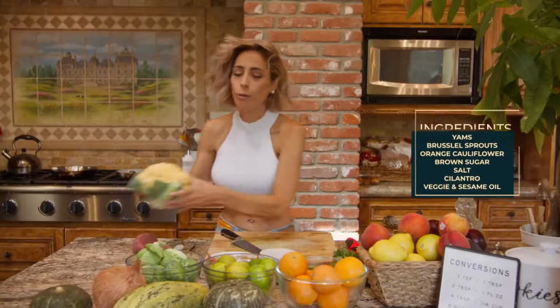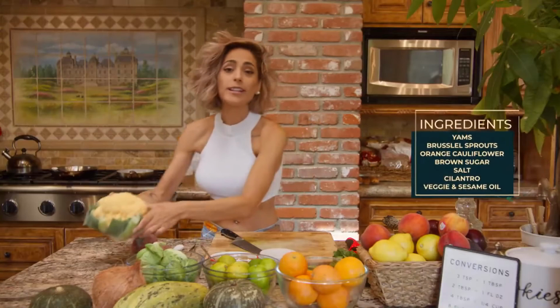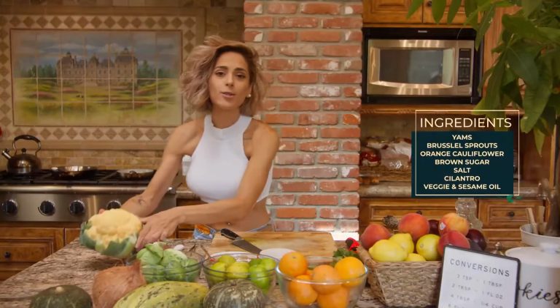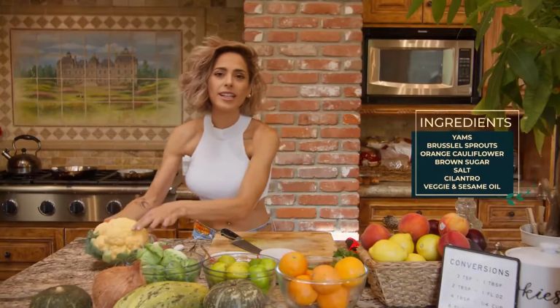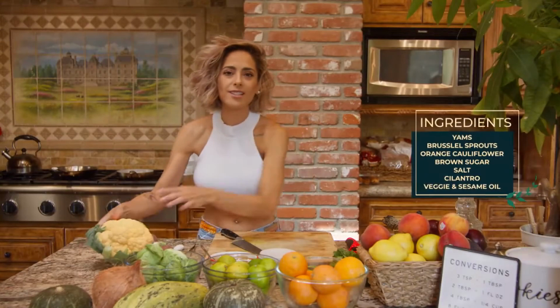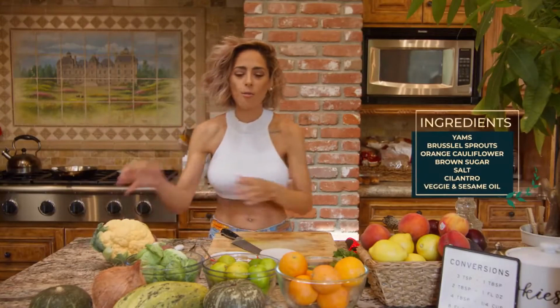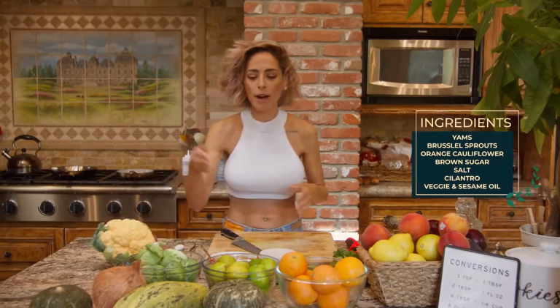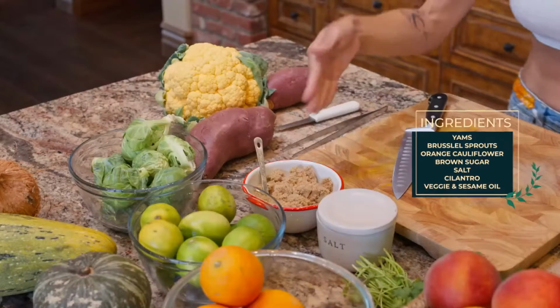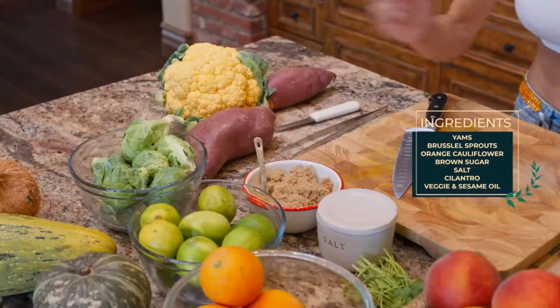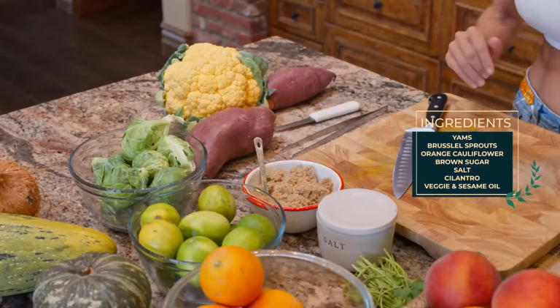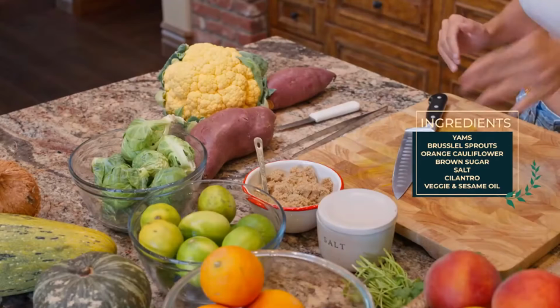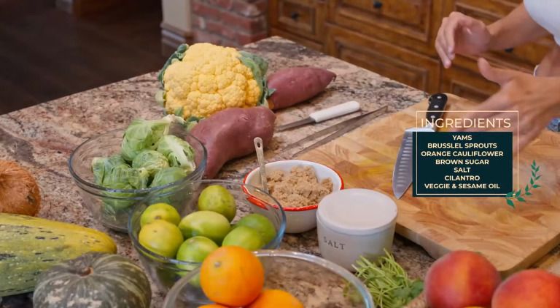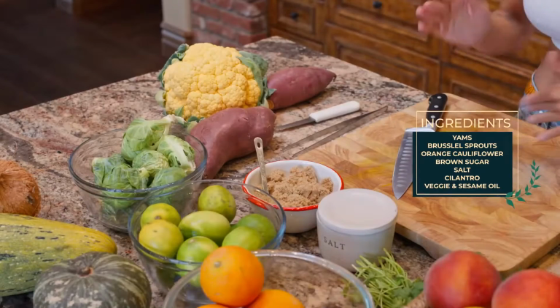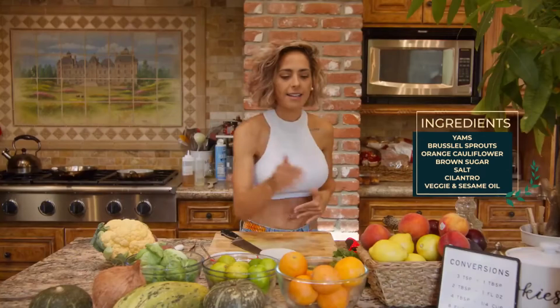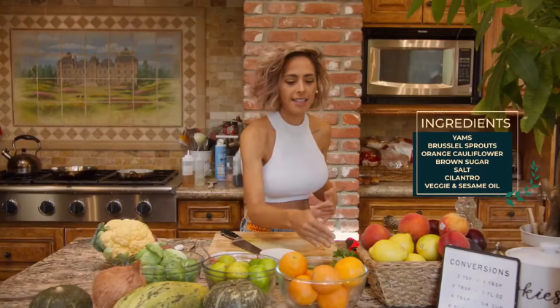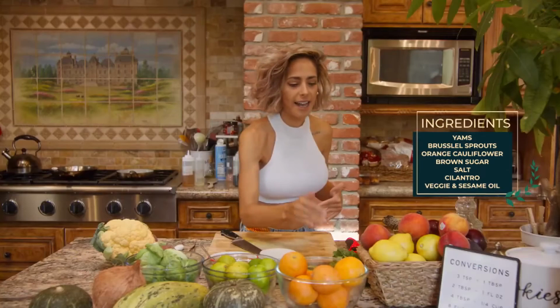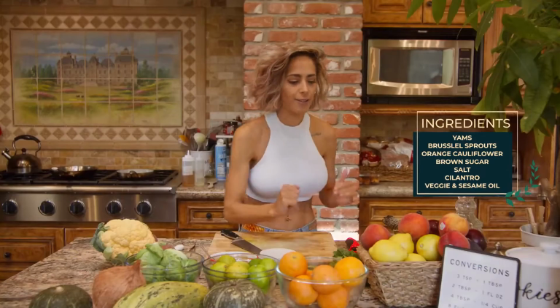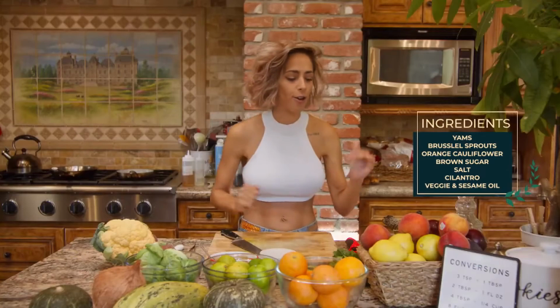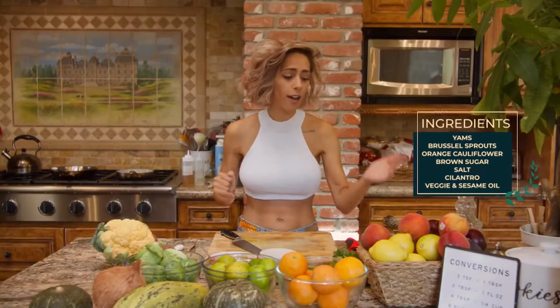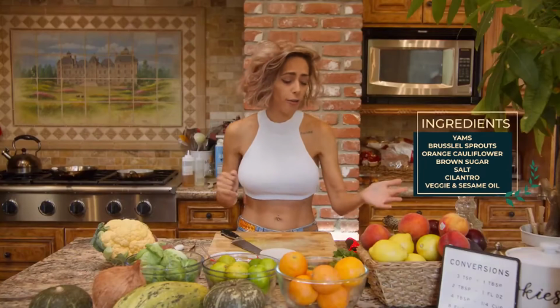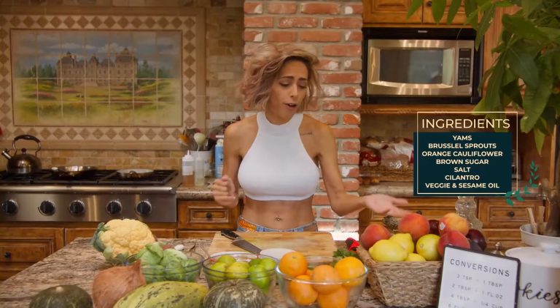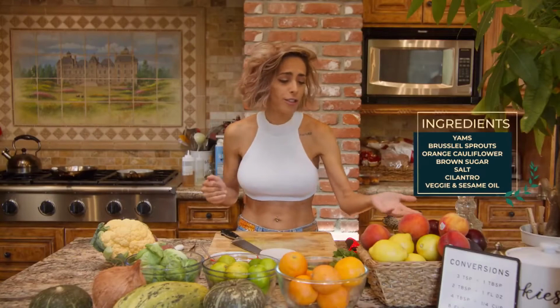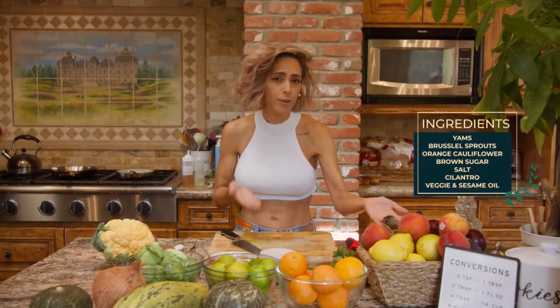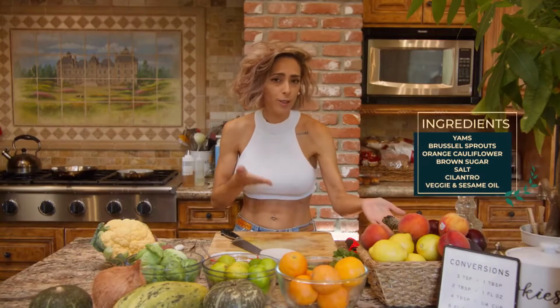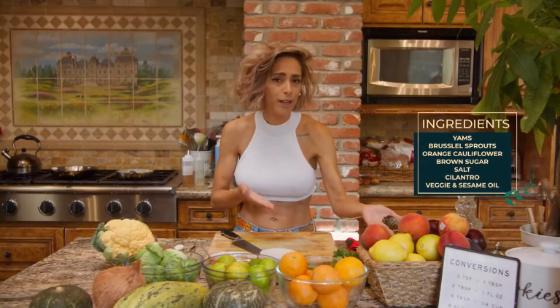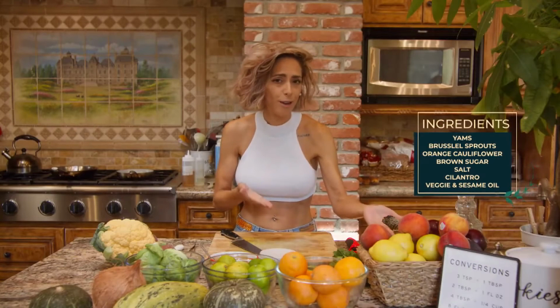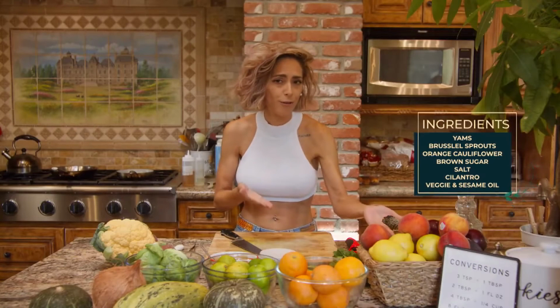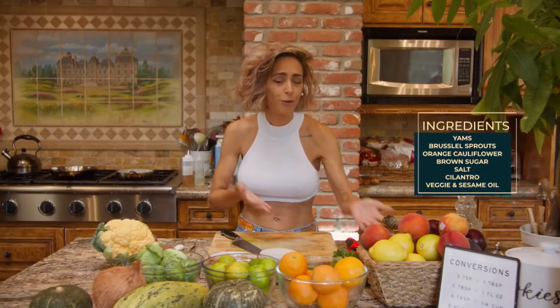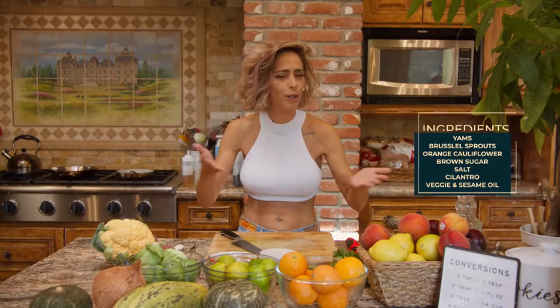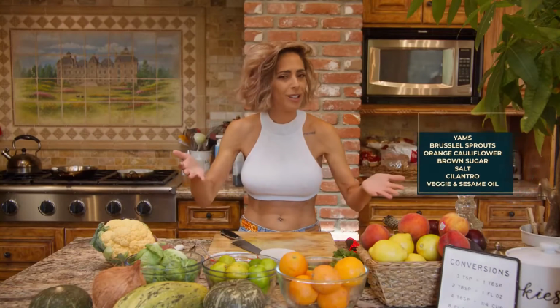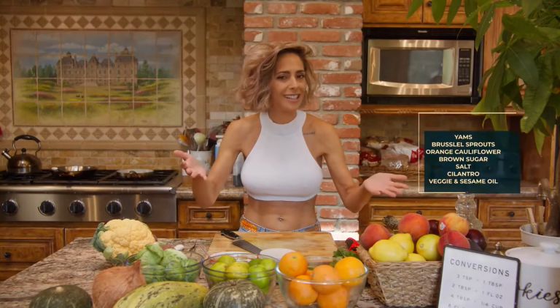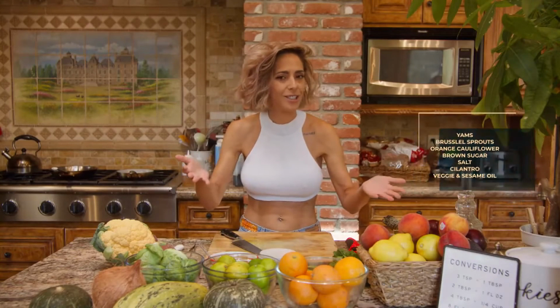What else do we need? Some brown sugar, salt, cilantro, and of course, we need to bless our food with good intentions.